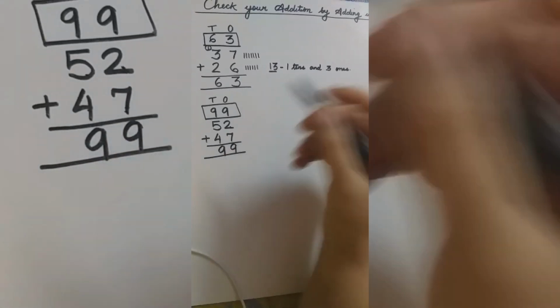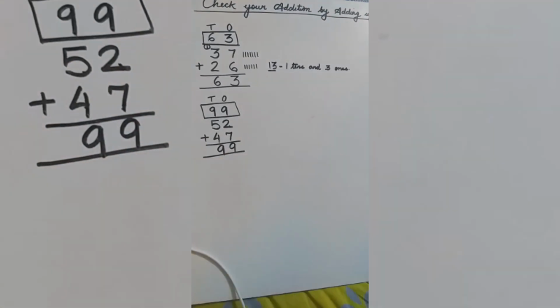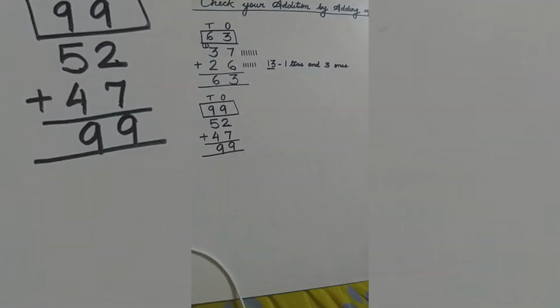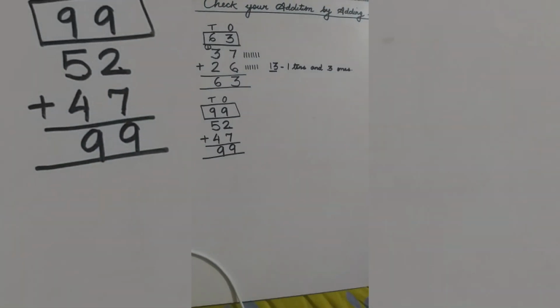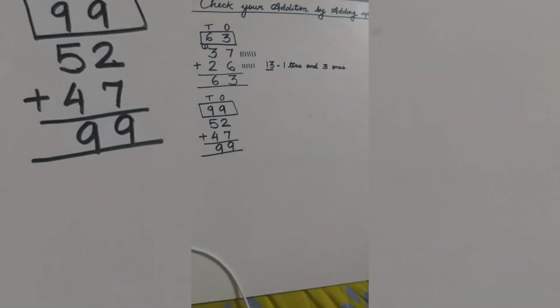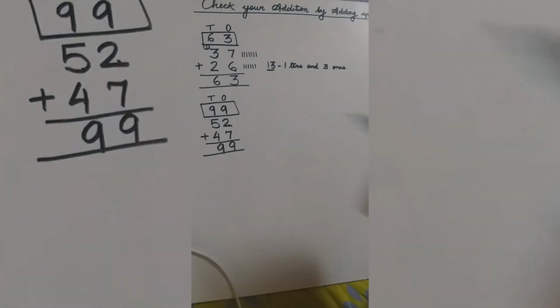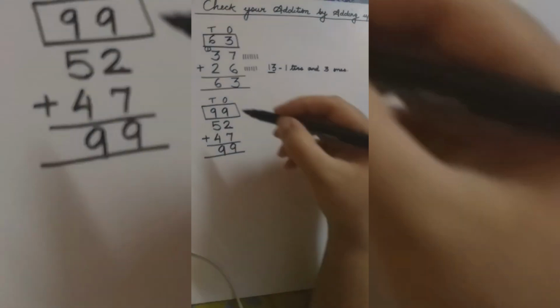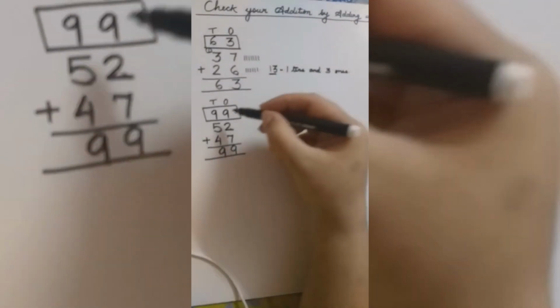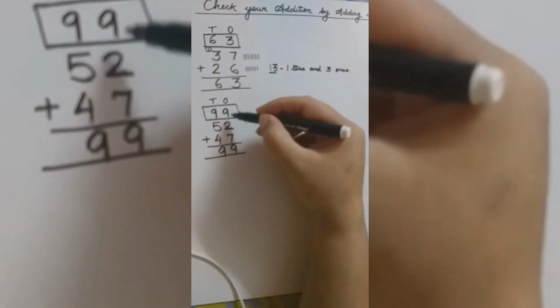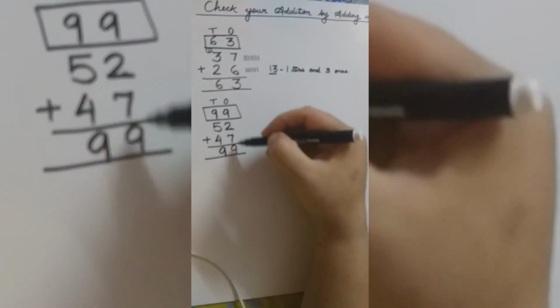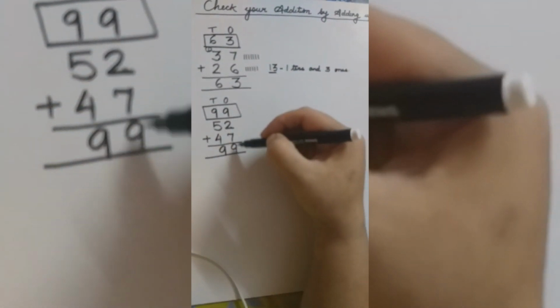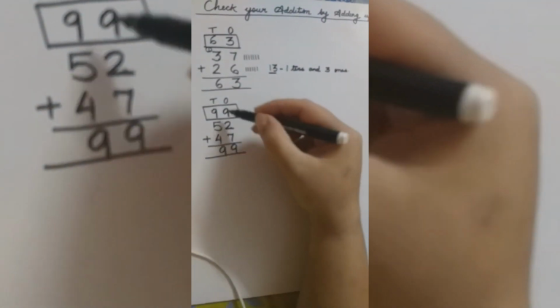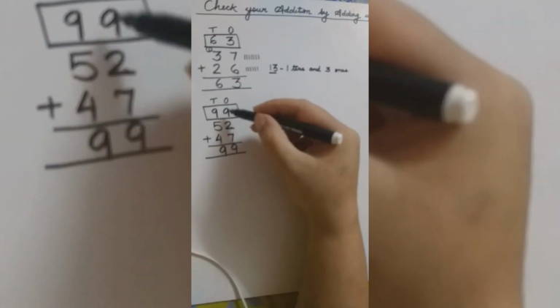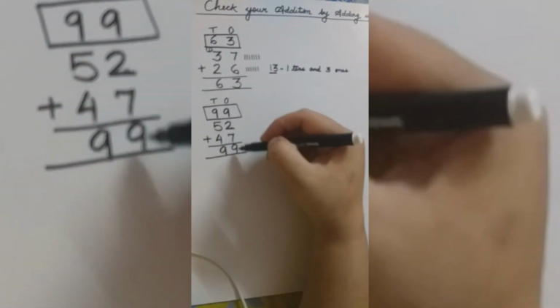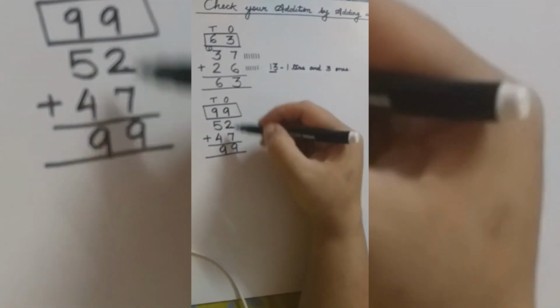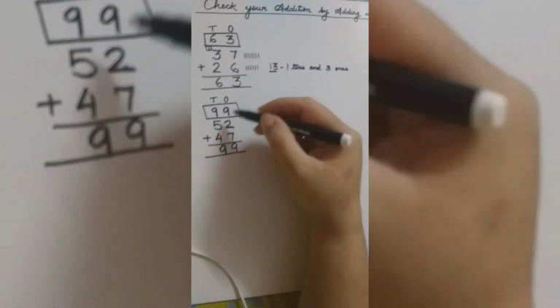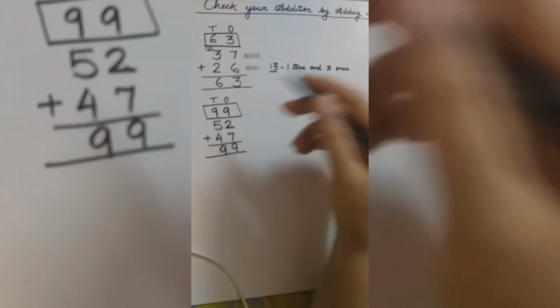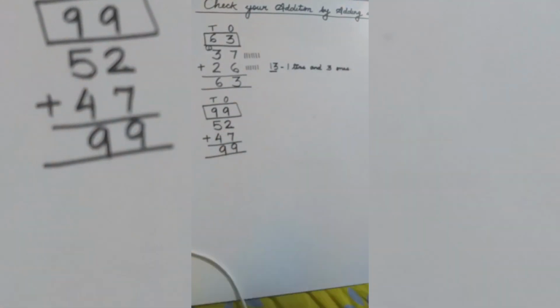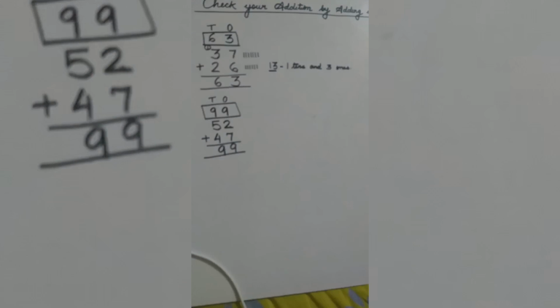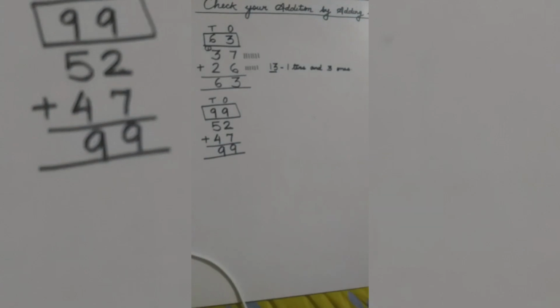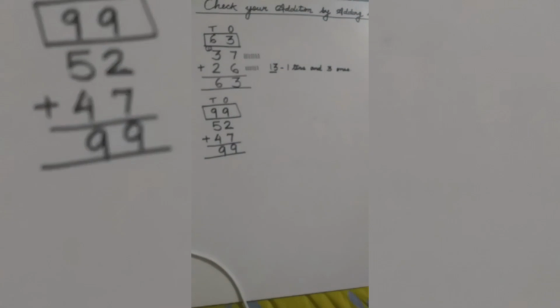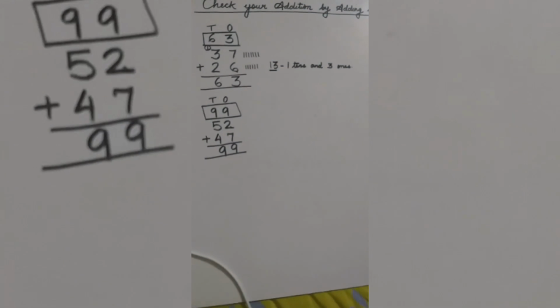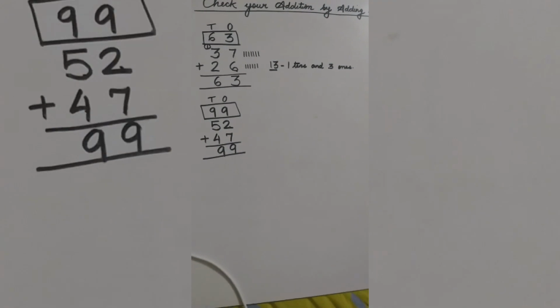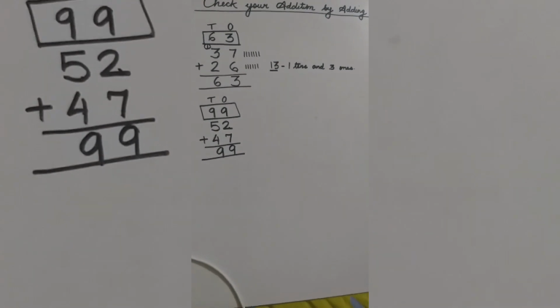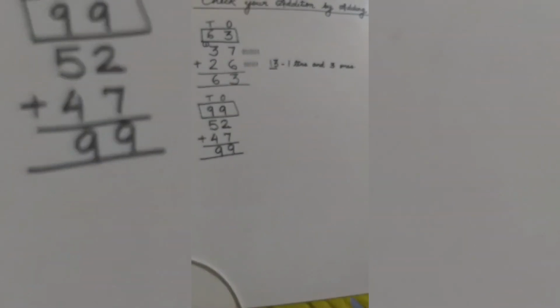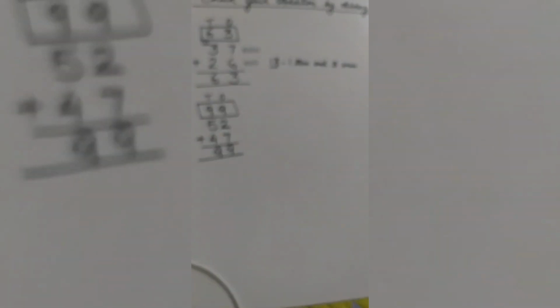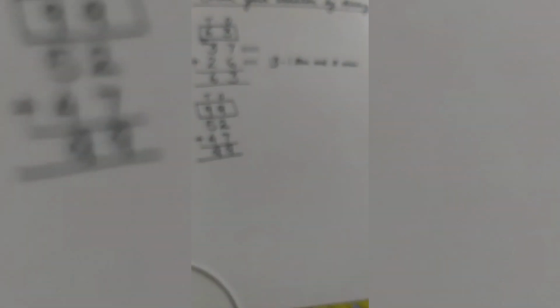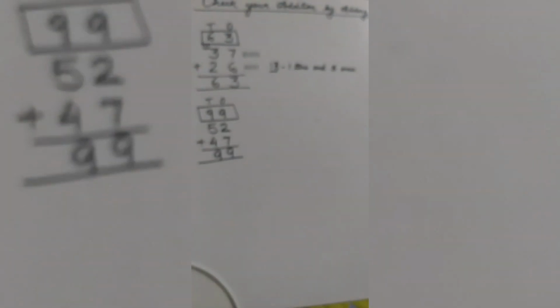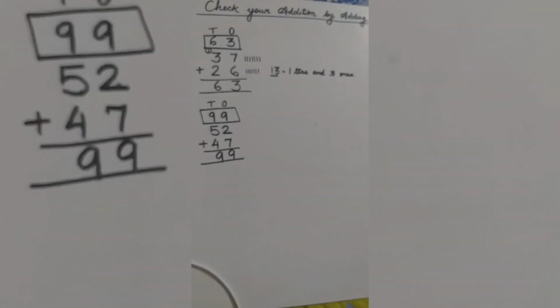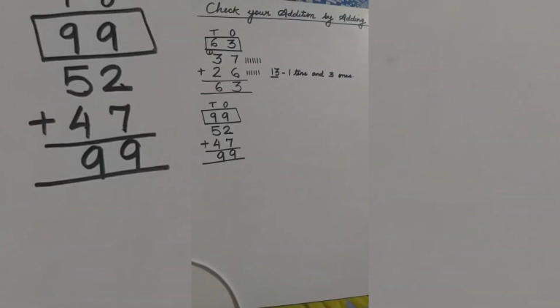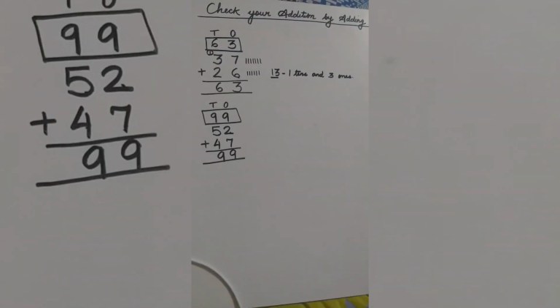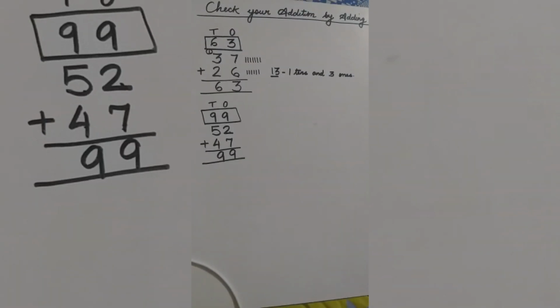So our answer is correct. If both the answers are the same, it means our solution is correct.